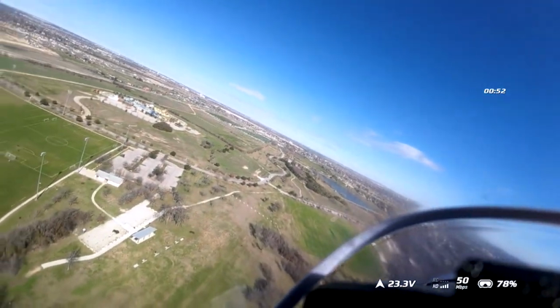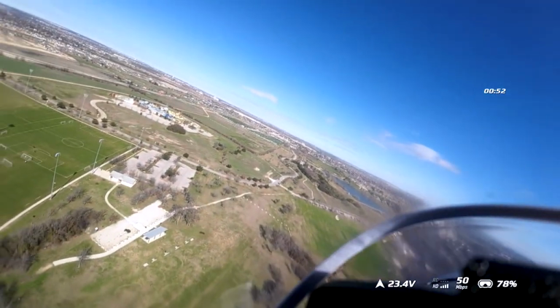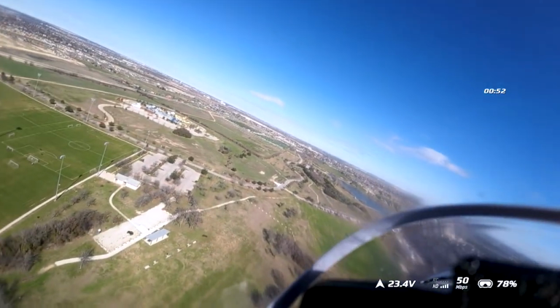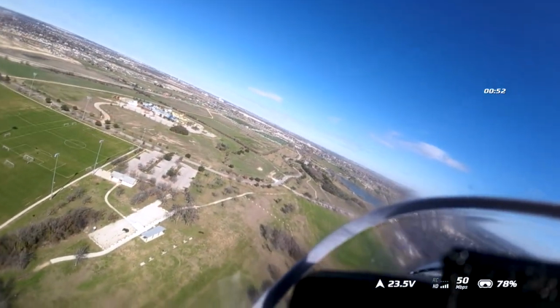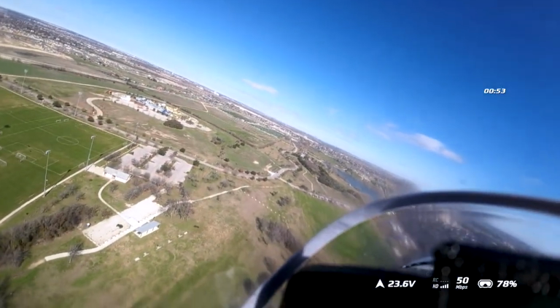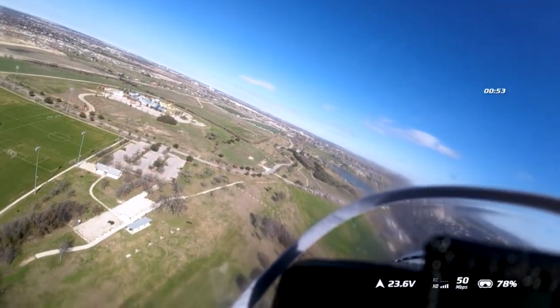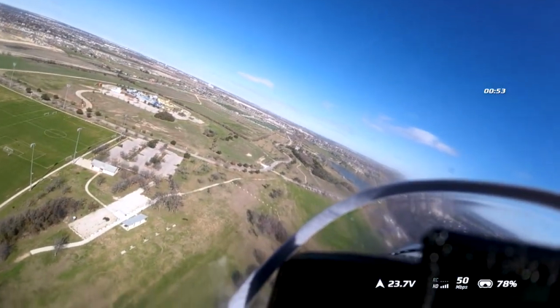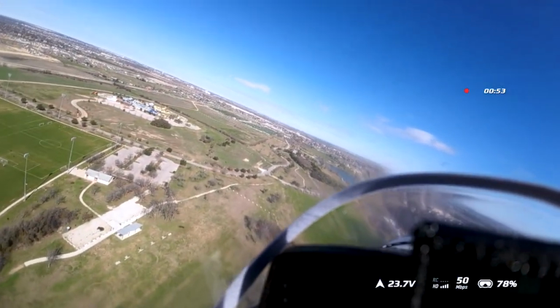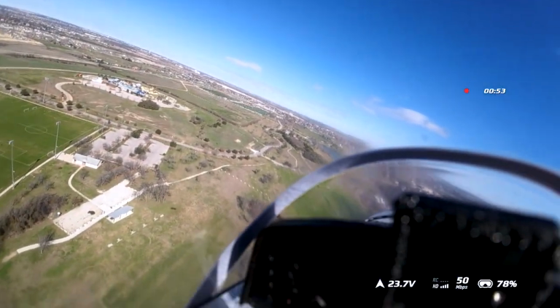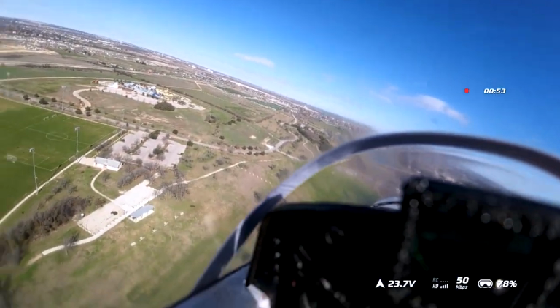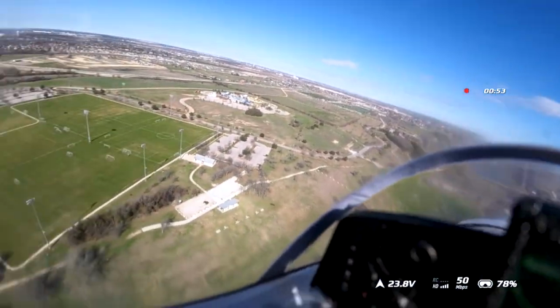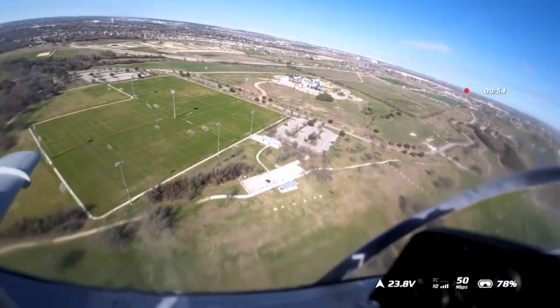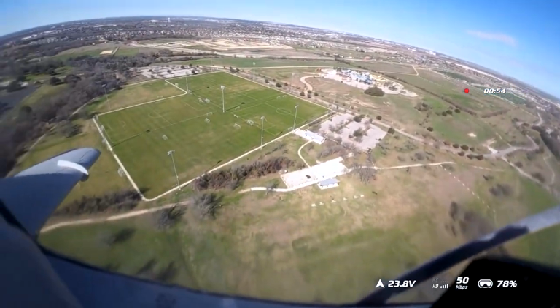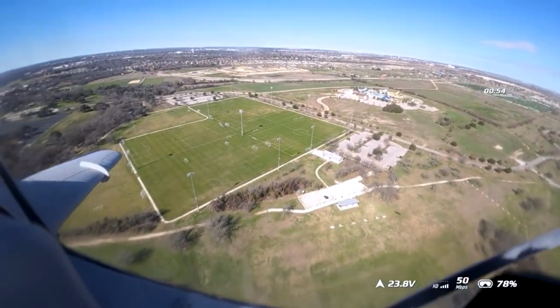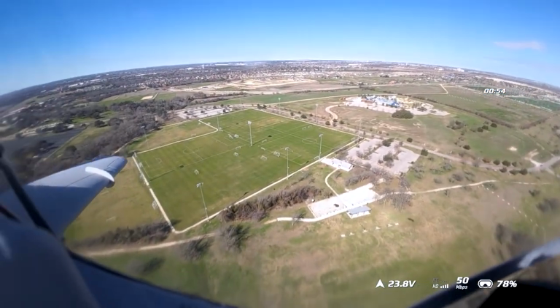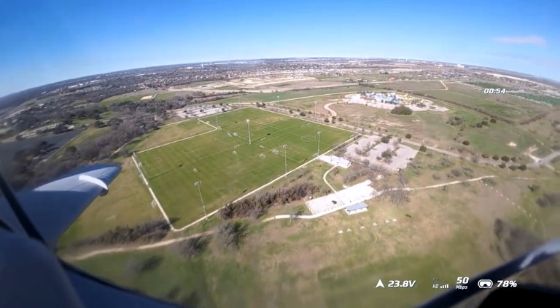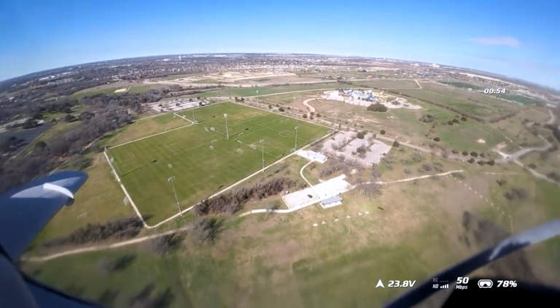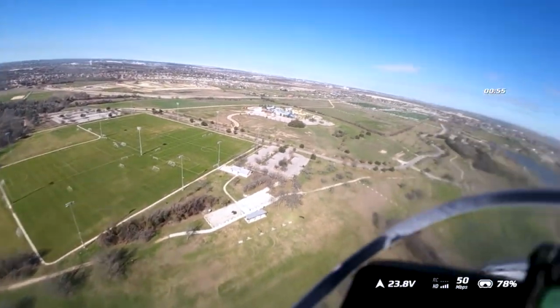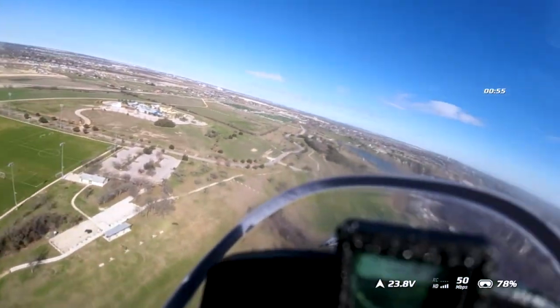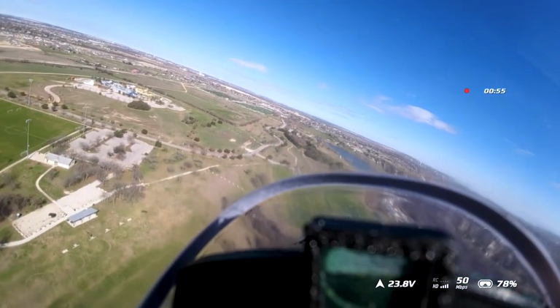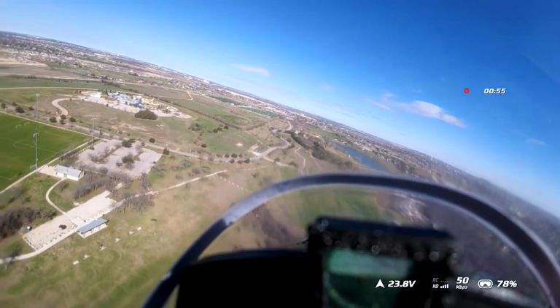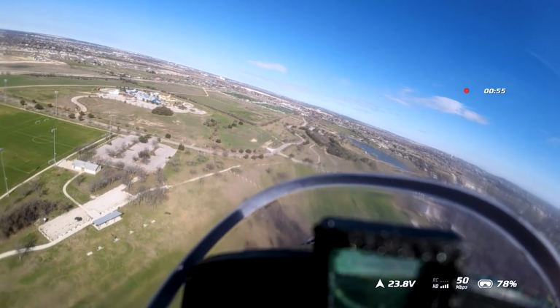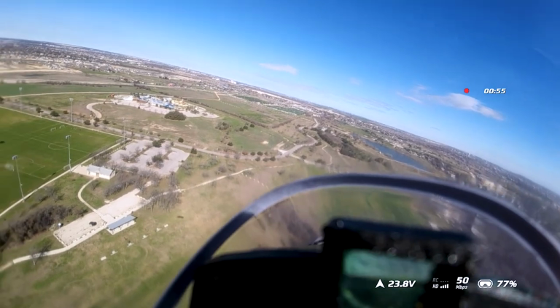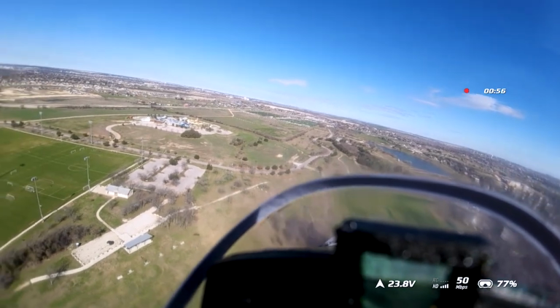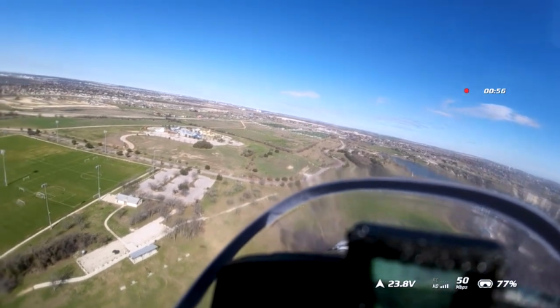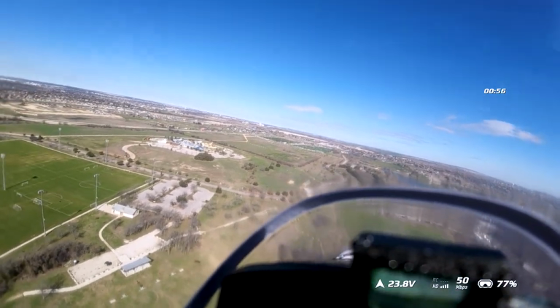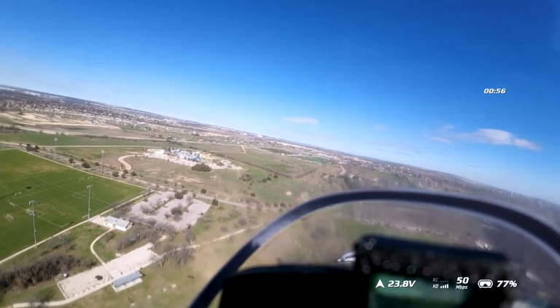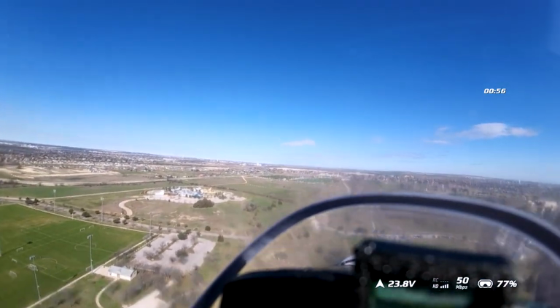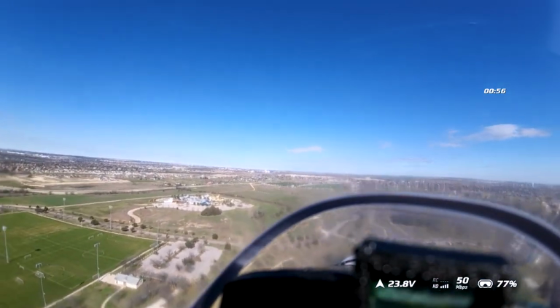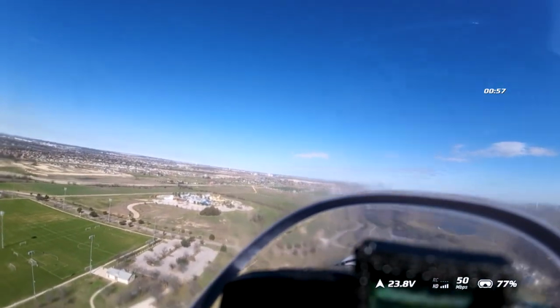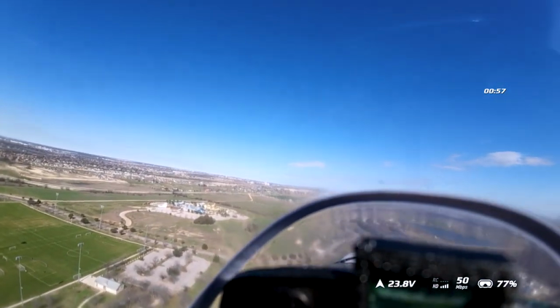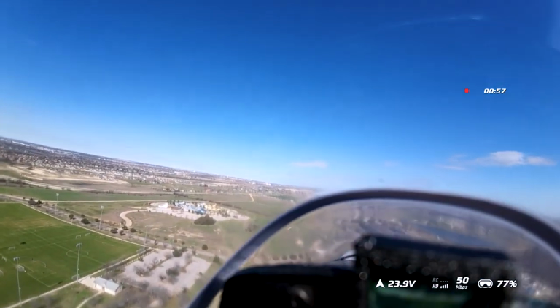The thing that was really nuts was that I was going full throttle right here, and you can see the plane's barely even moving. And according to the stats, this is the fastest plane that I've owned.